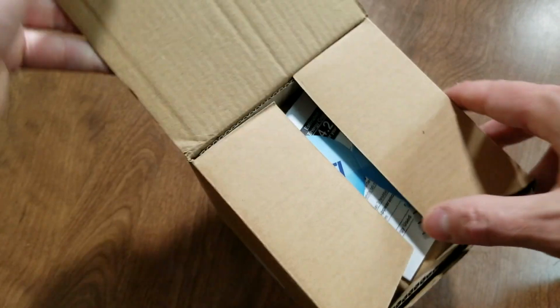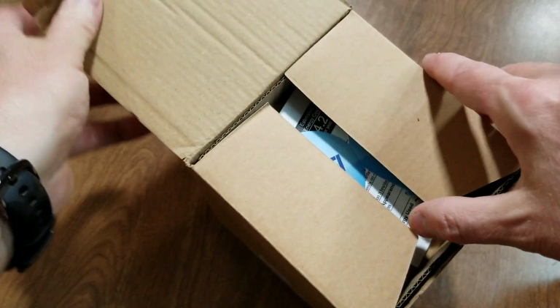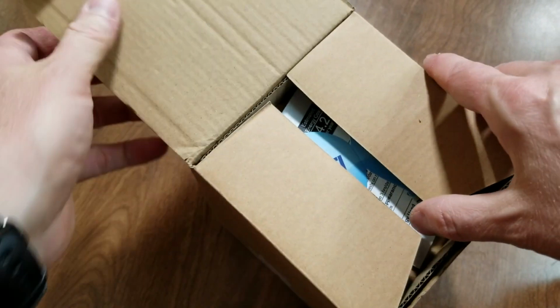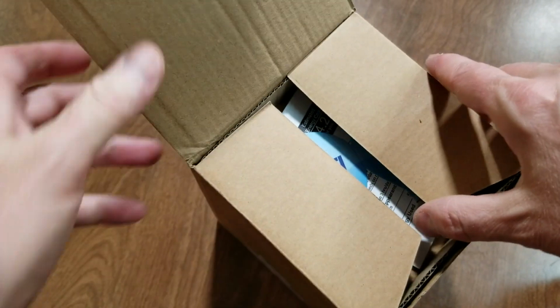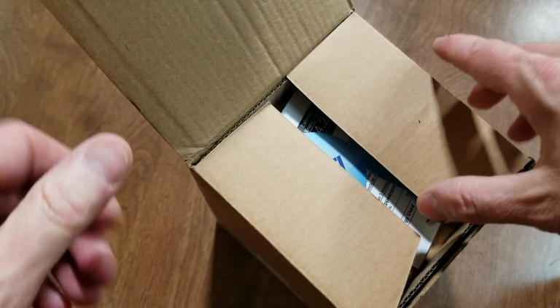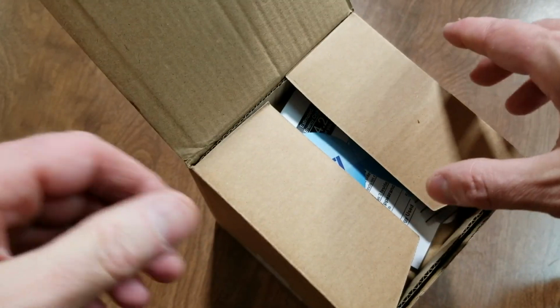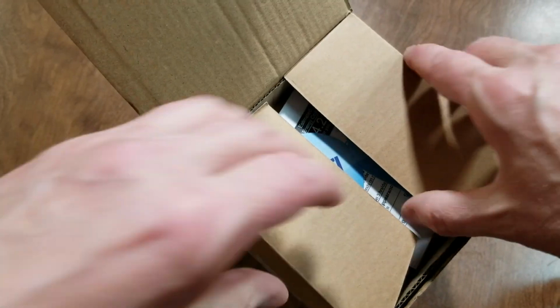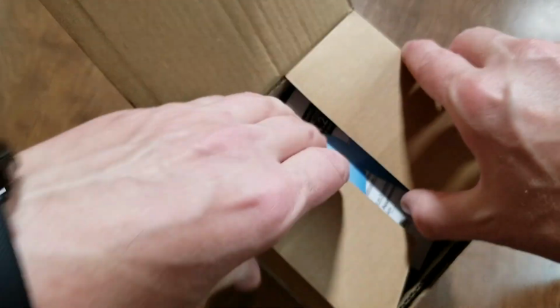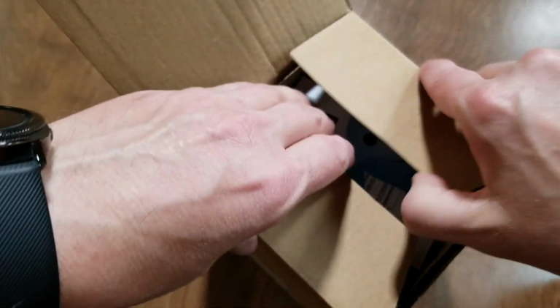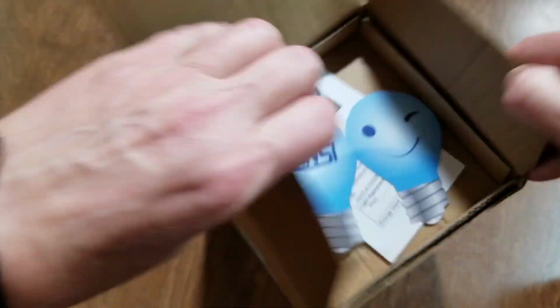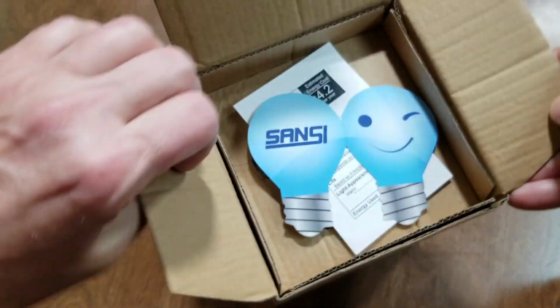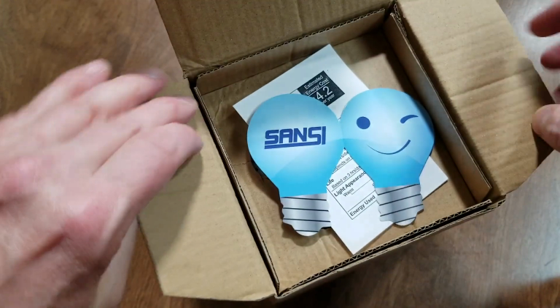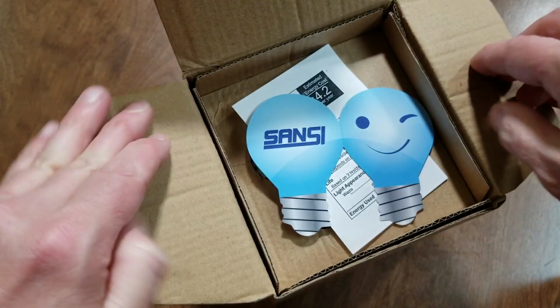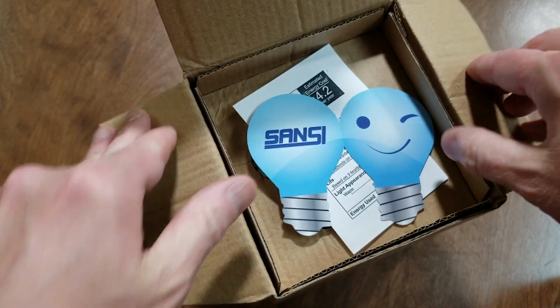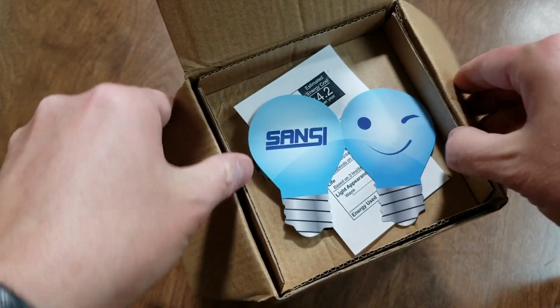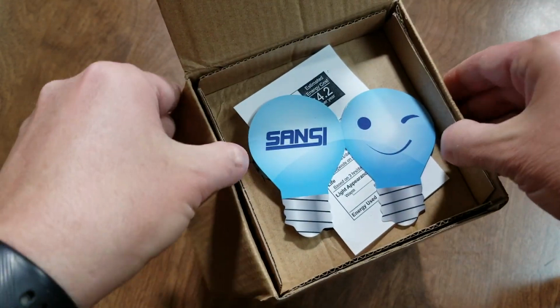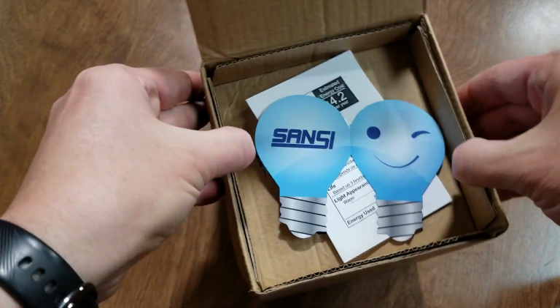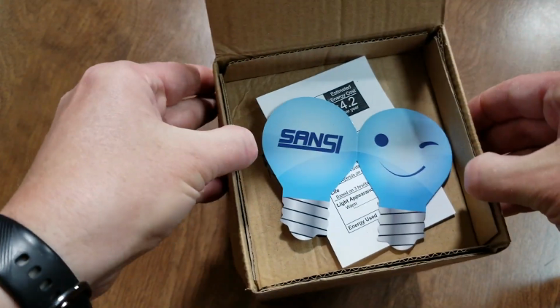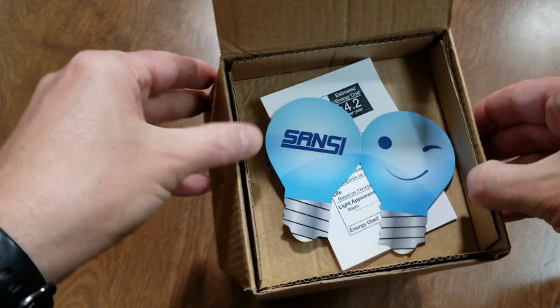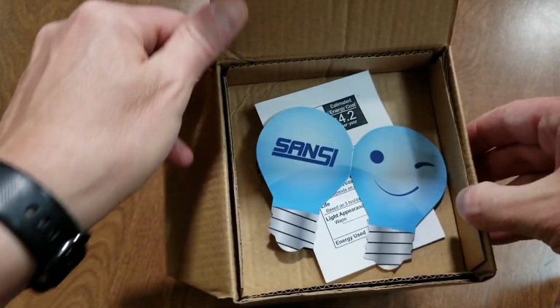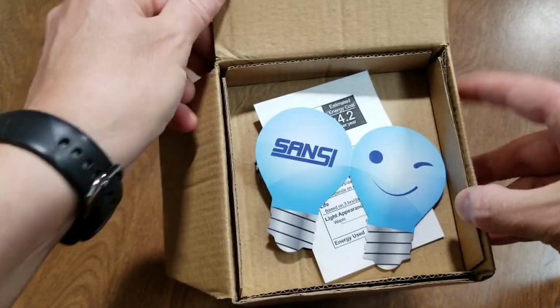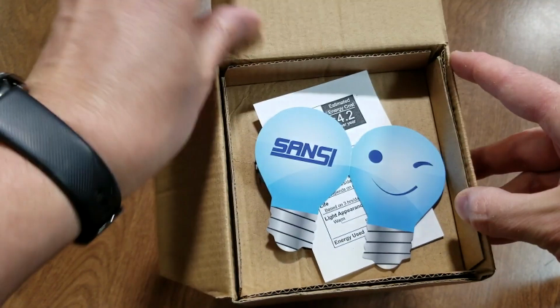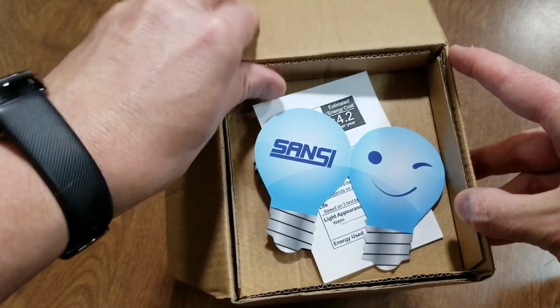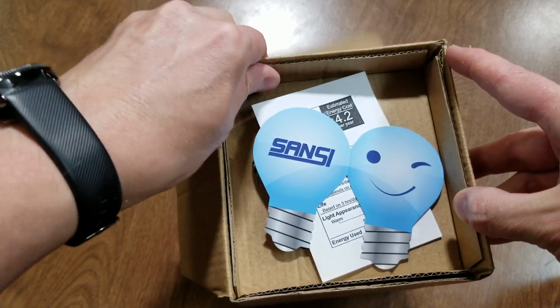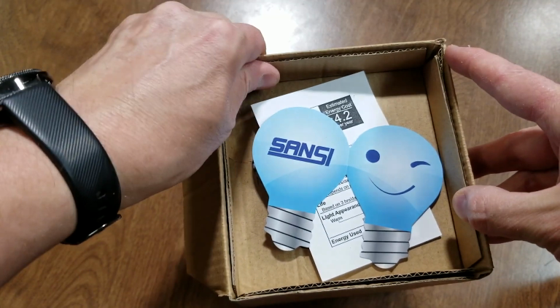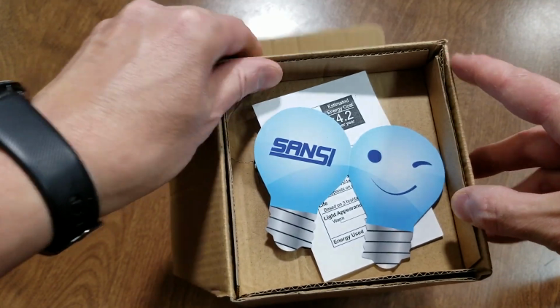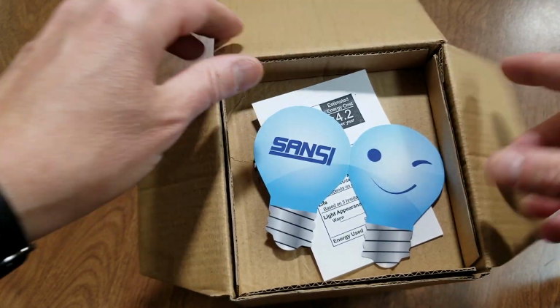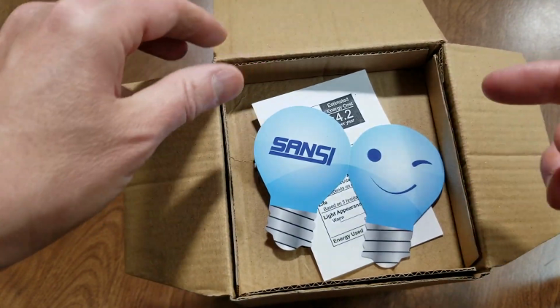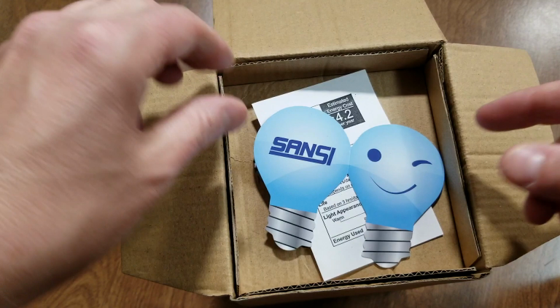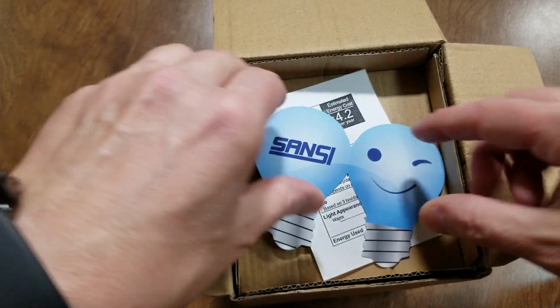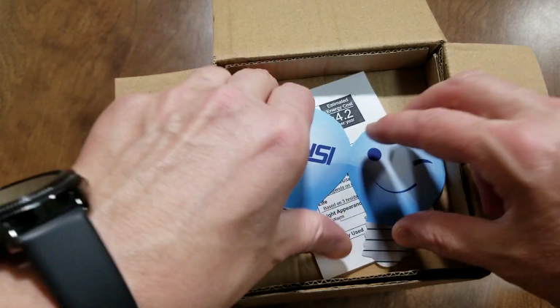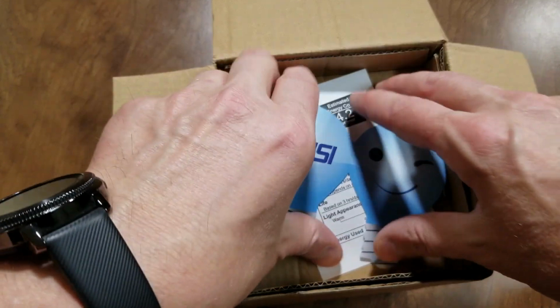It came in an Amazon box - they shipped it to me via Amazon.